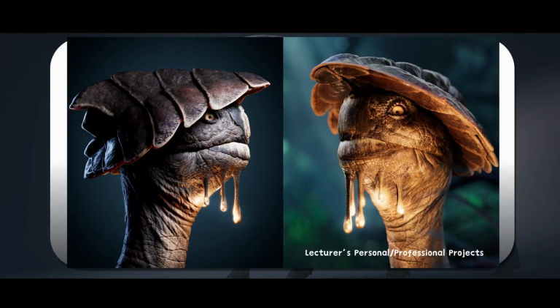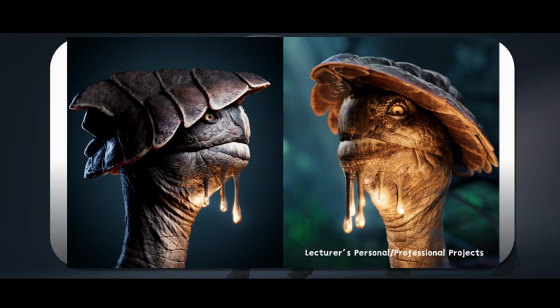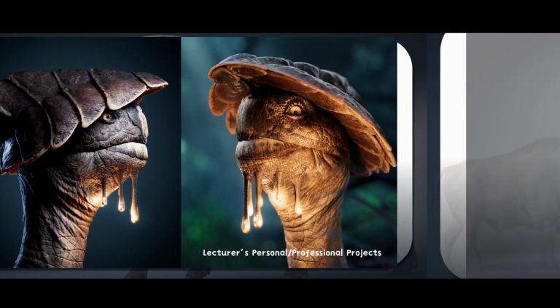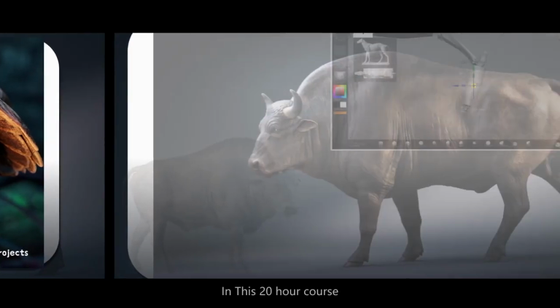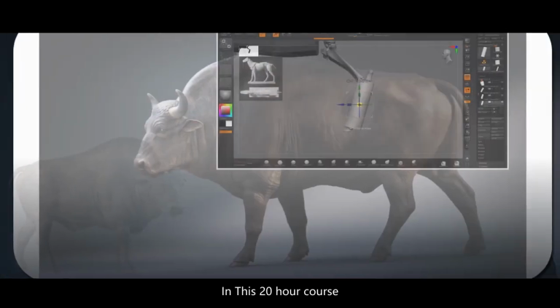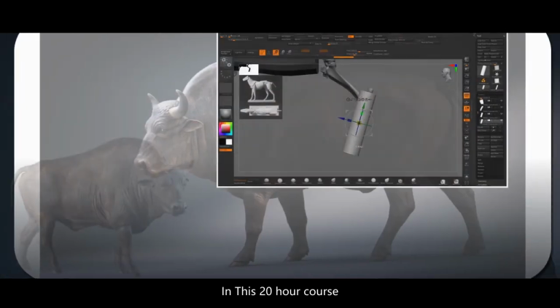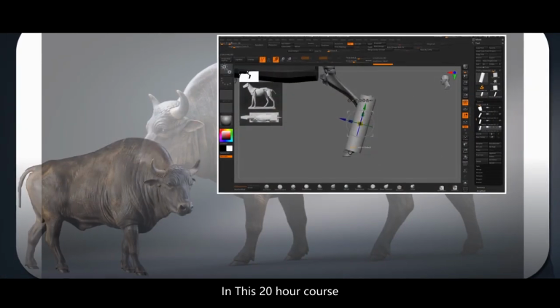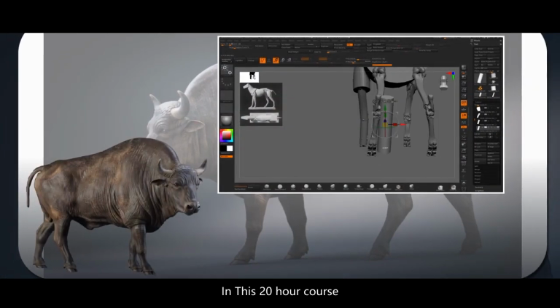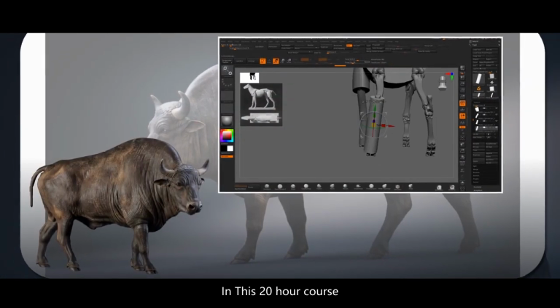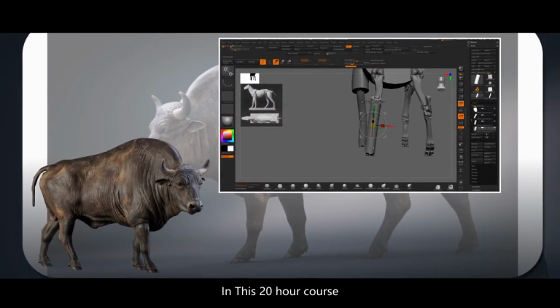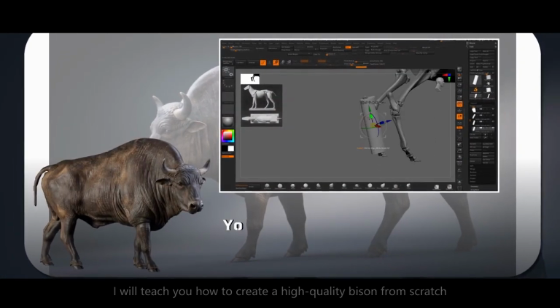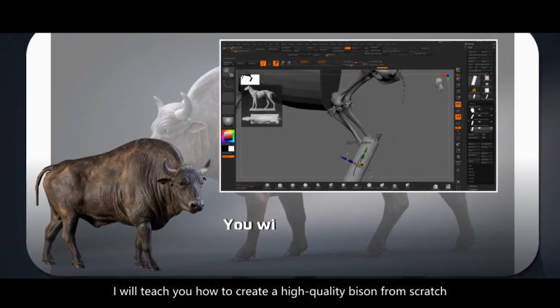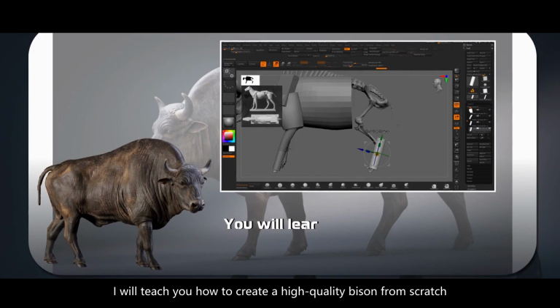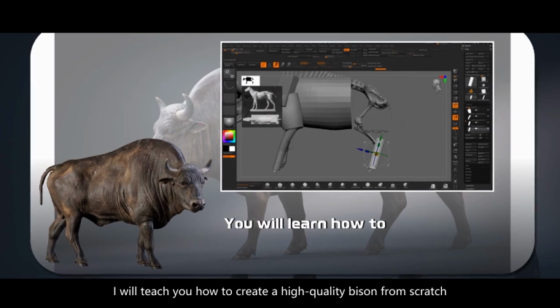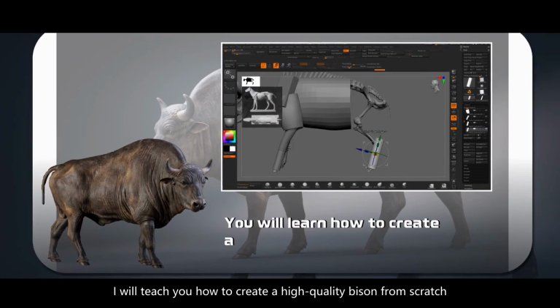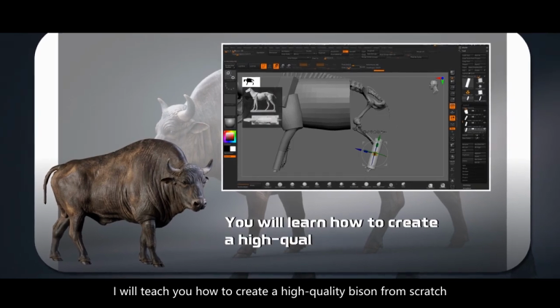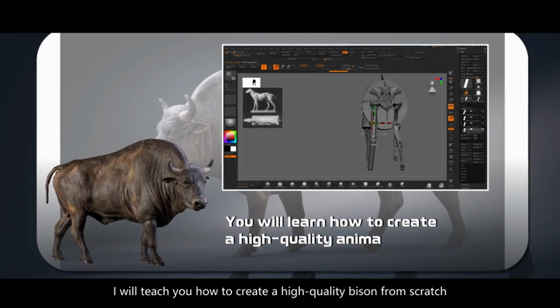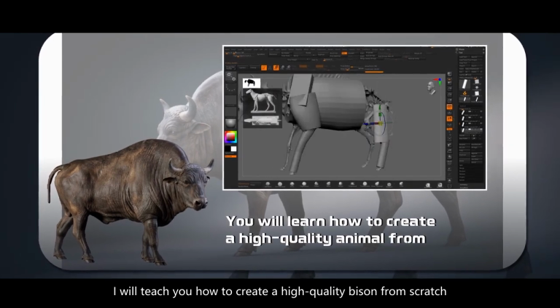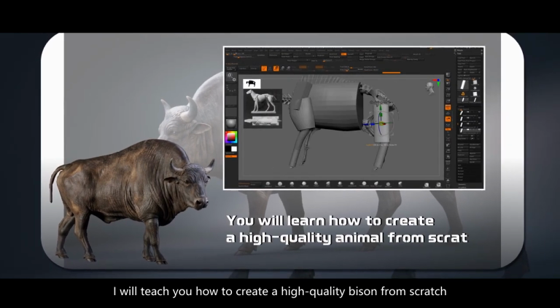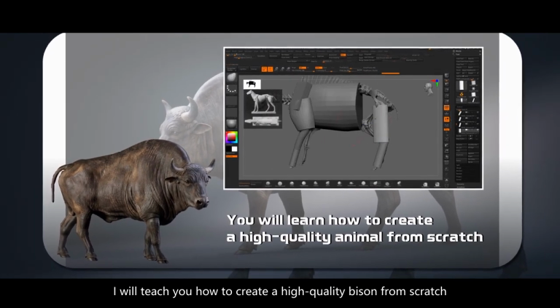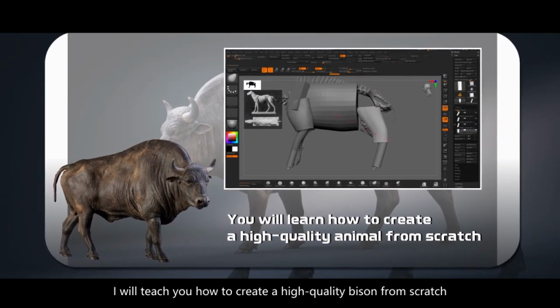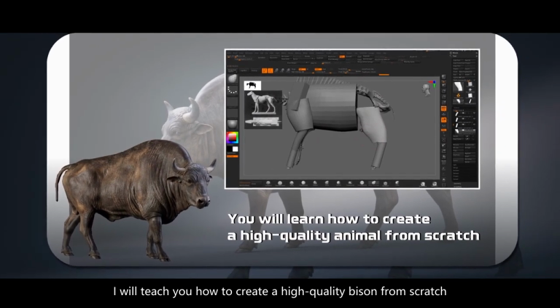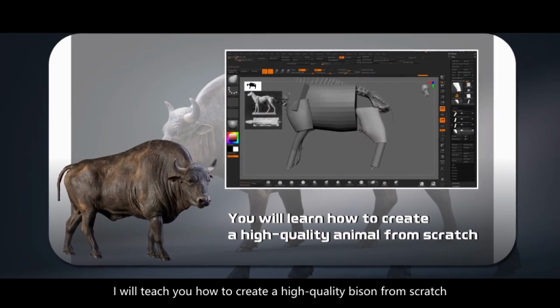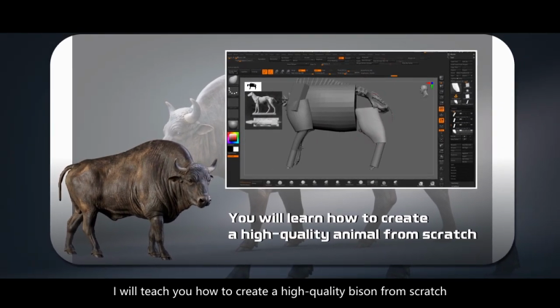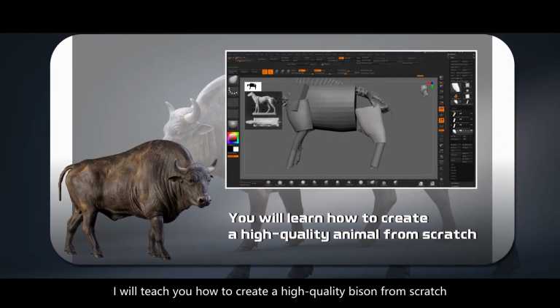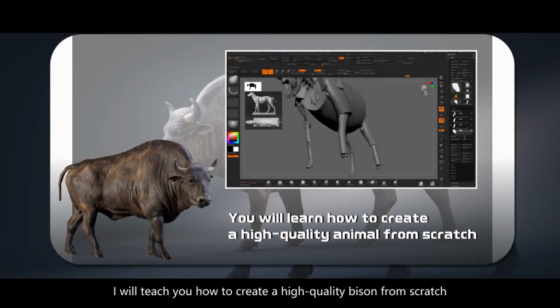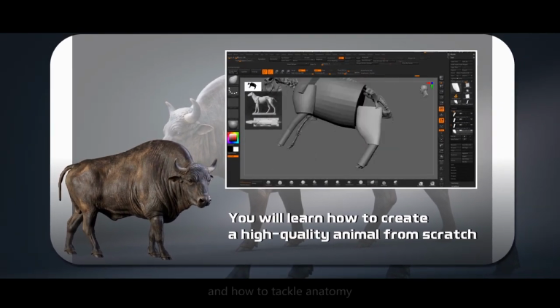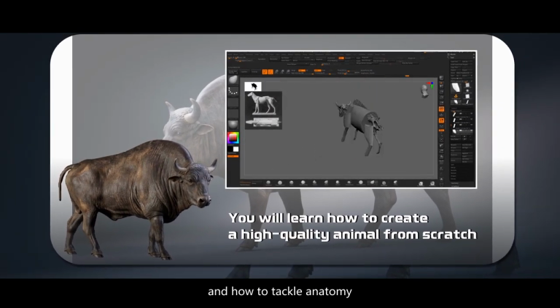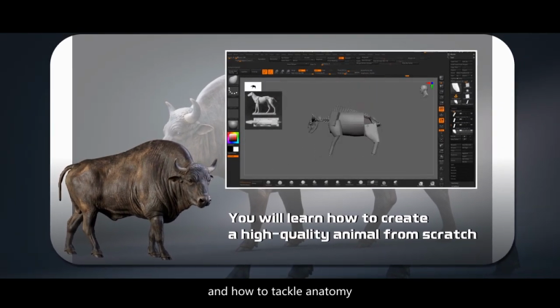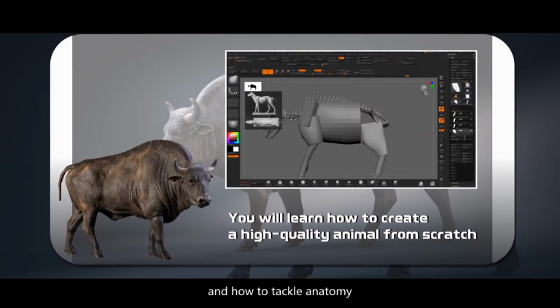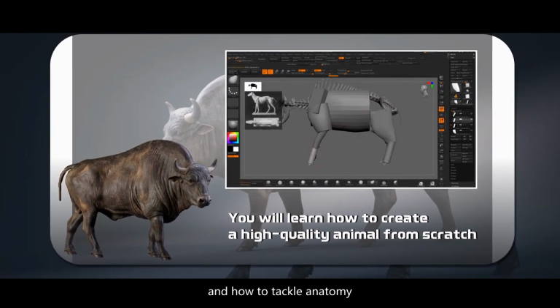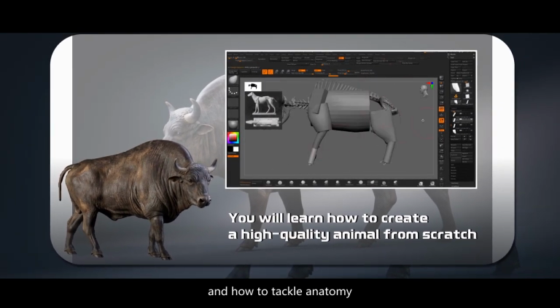In this 20-hour course, I will teach you how to create a high-quality Bison from scratch and how to tackle anatomy.